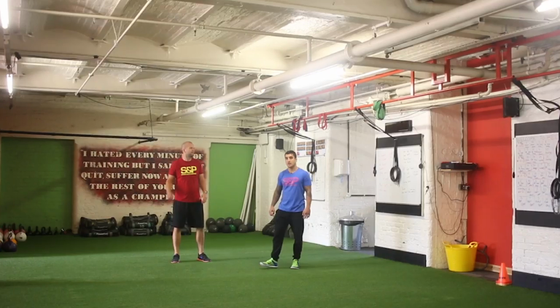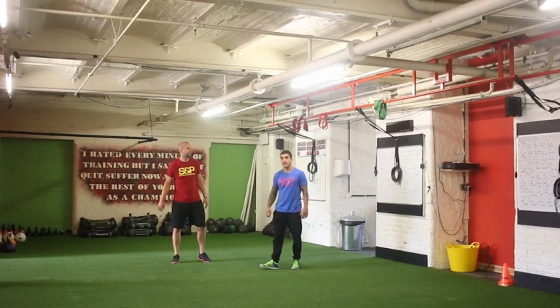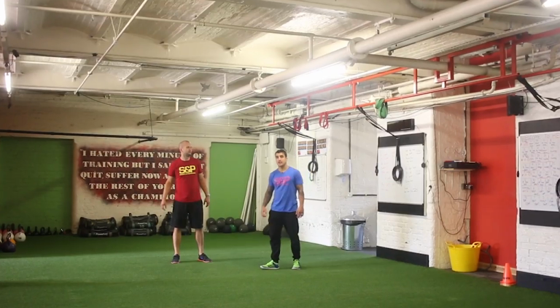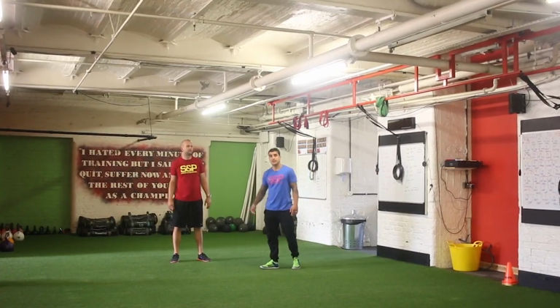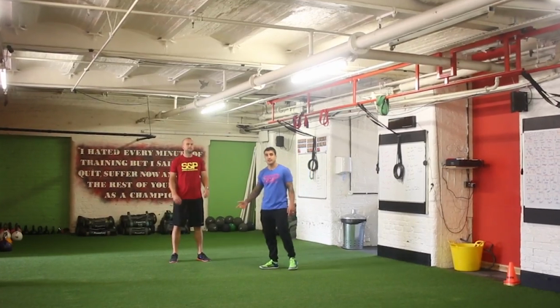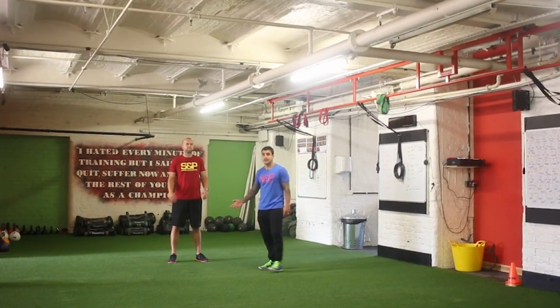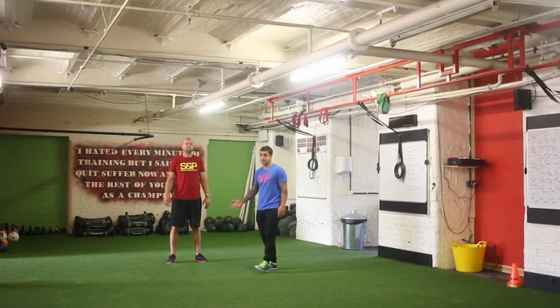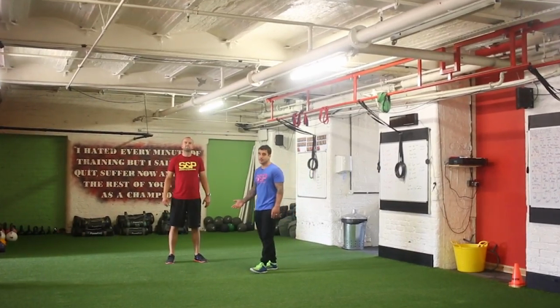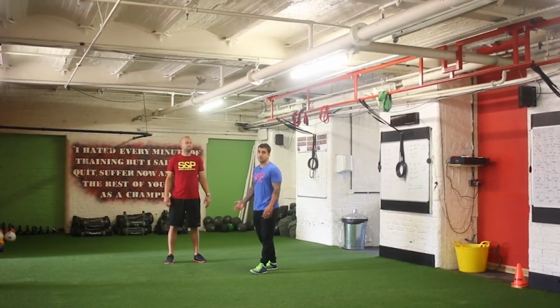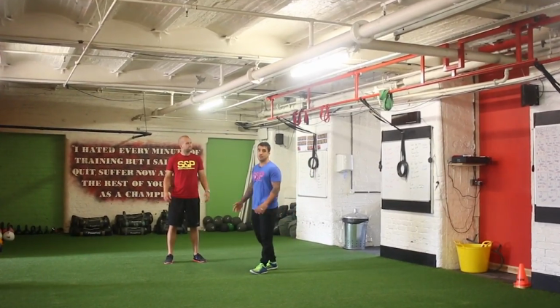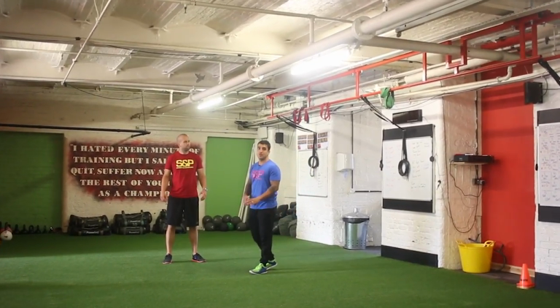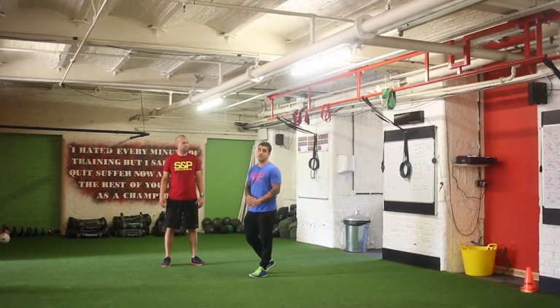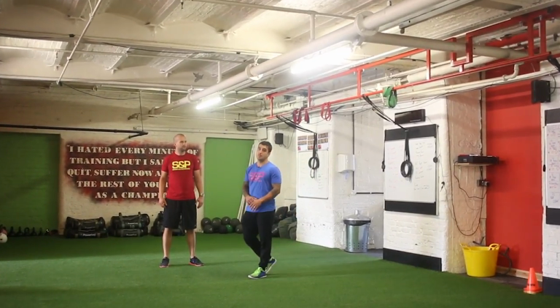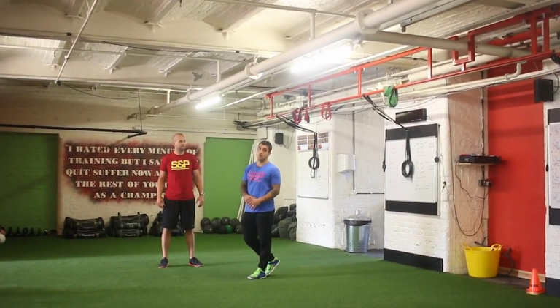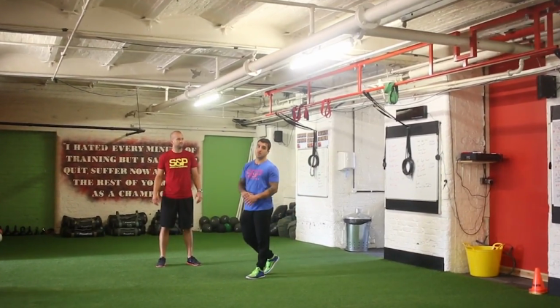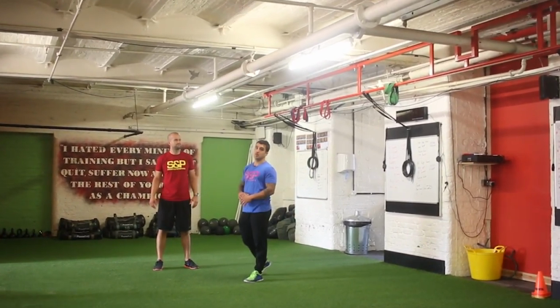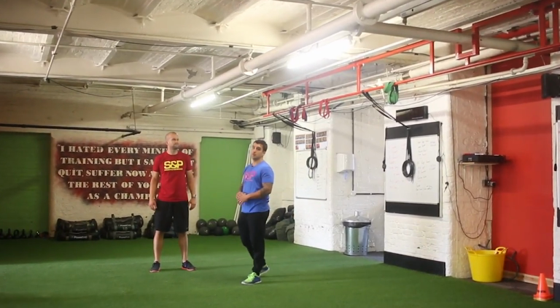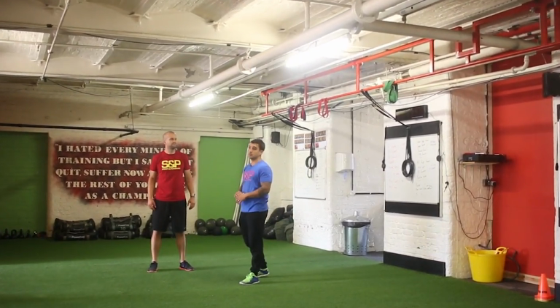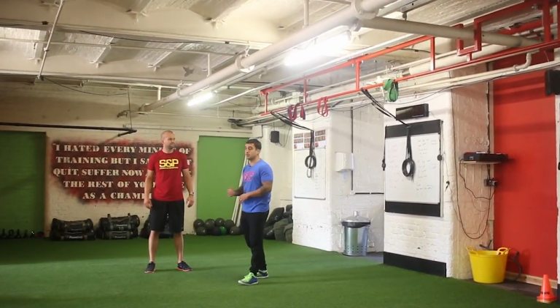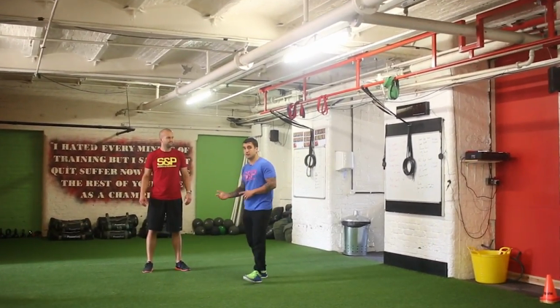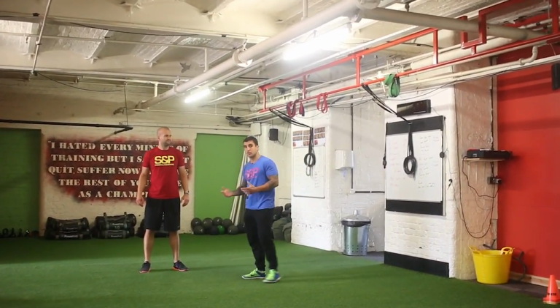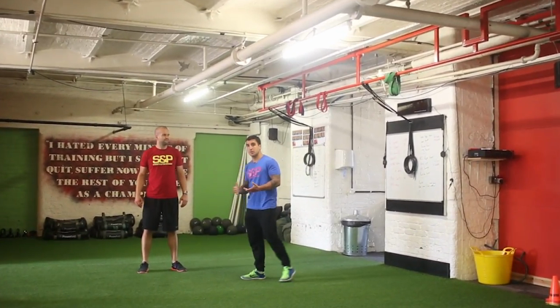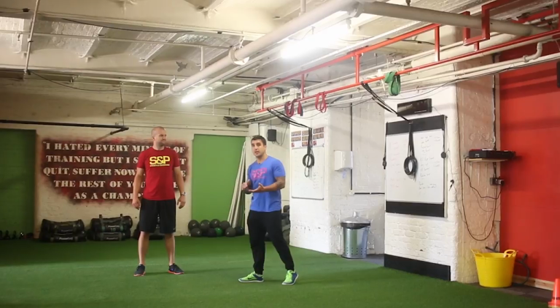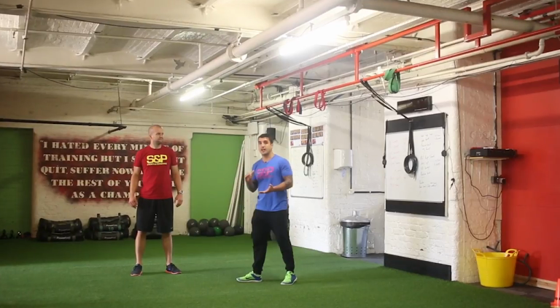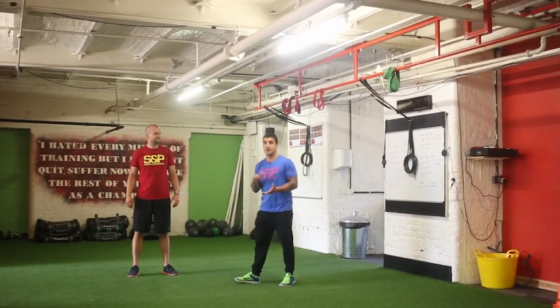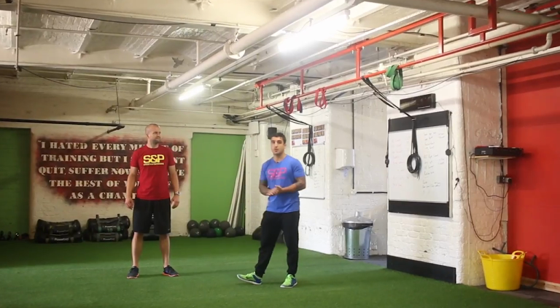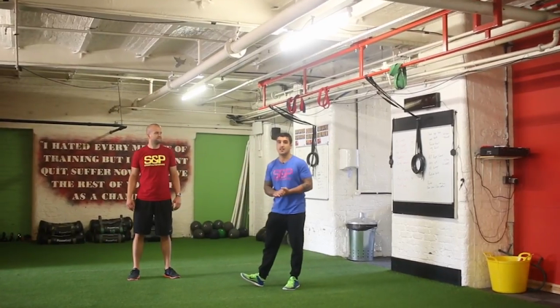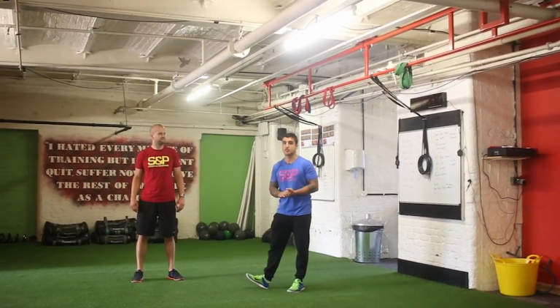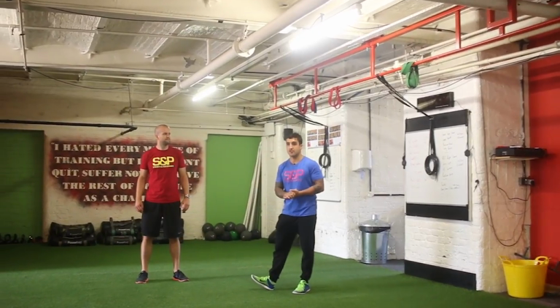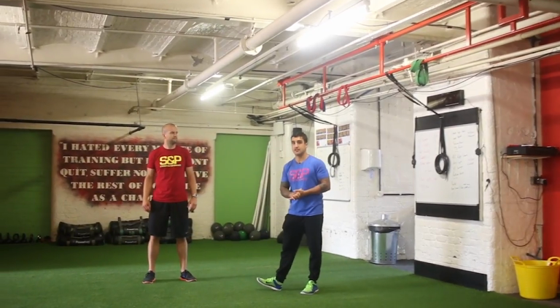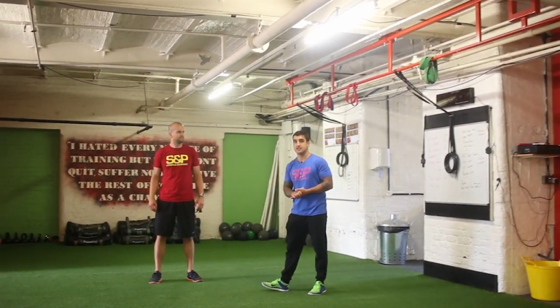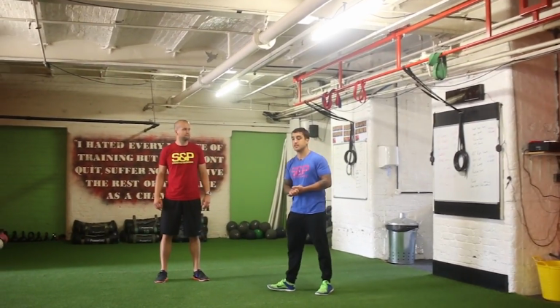Hey guys, your next exercise is going to be the burpee. Some people love it, some people hate it, either way it's a great exercise.